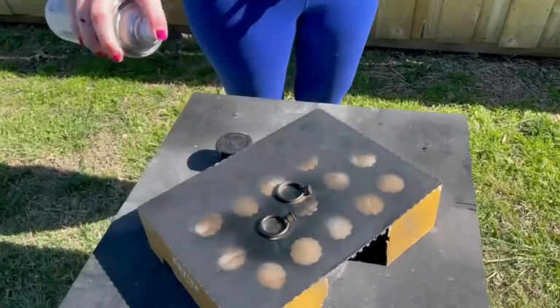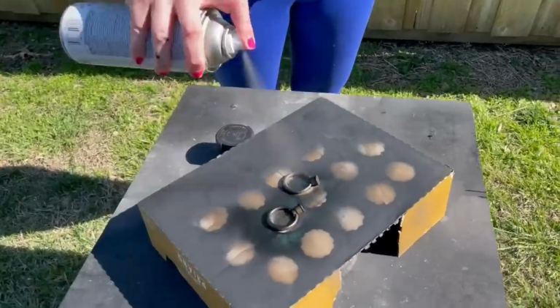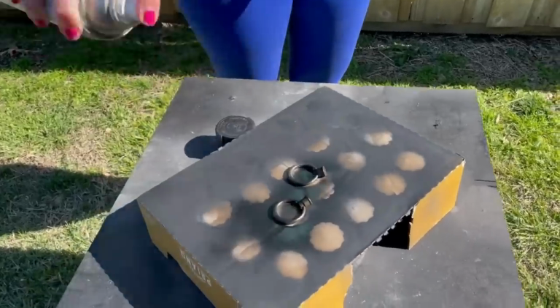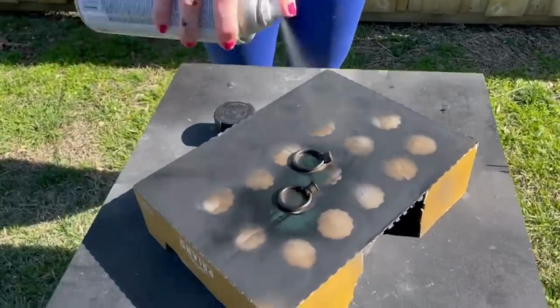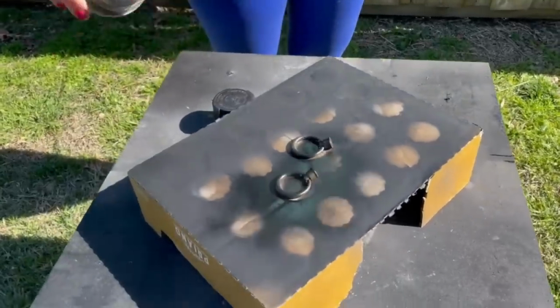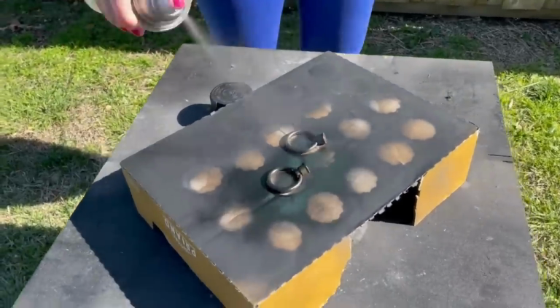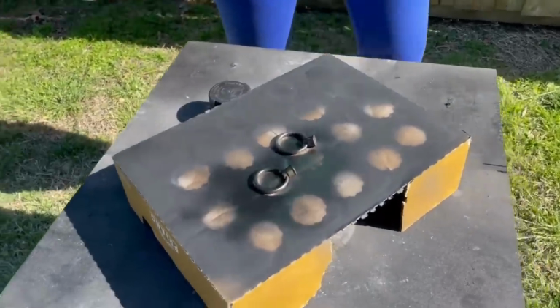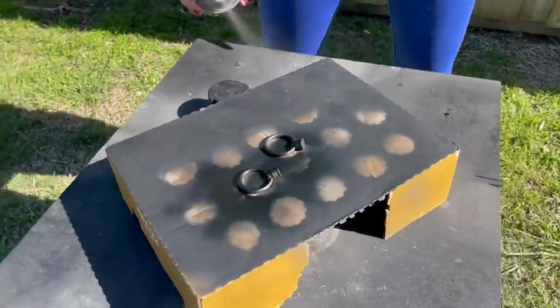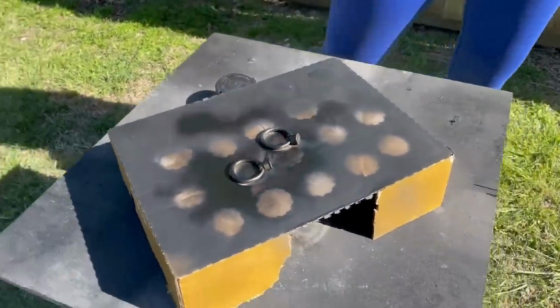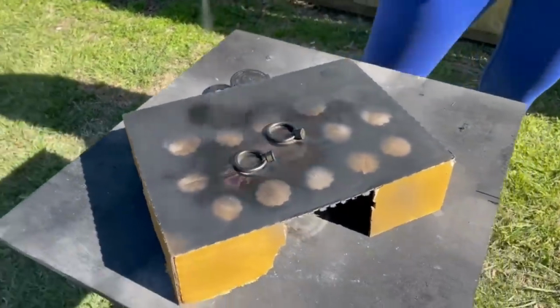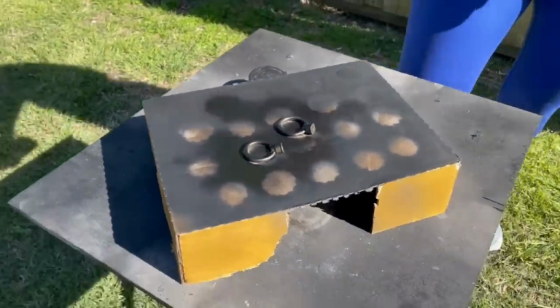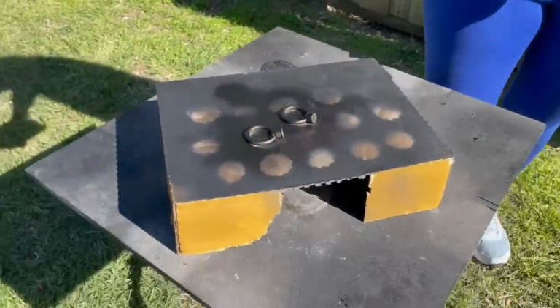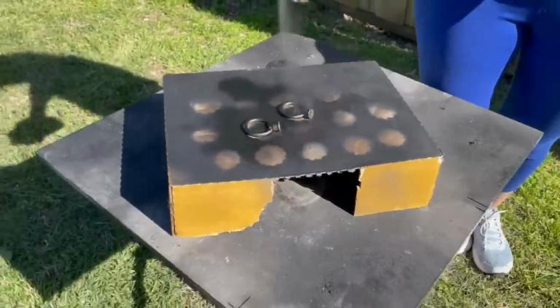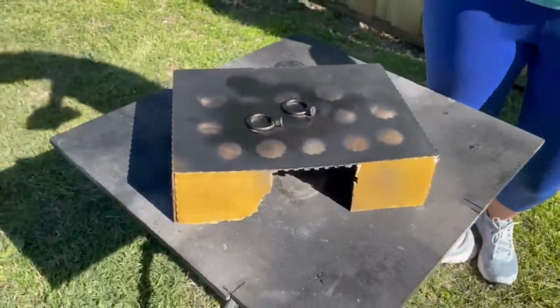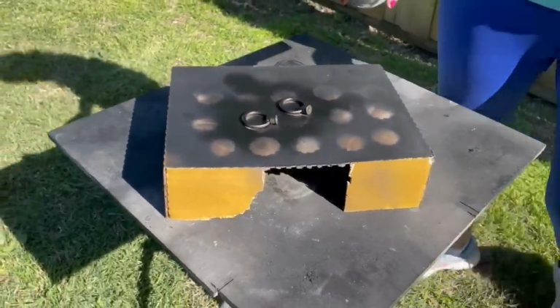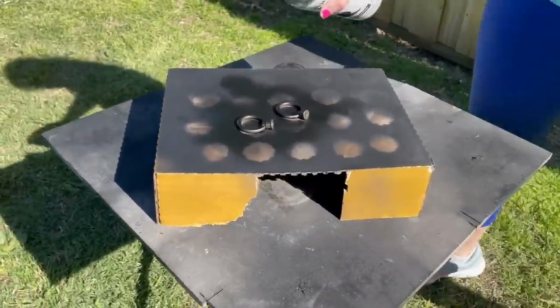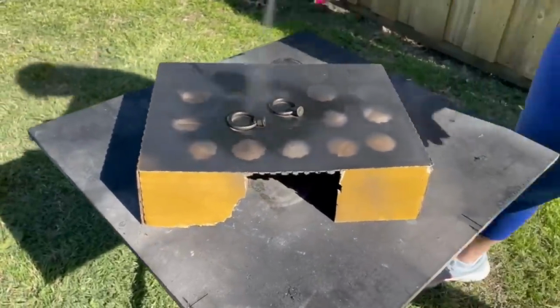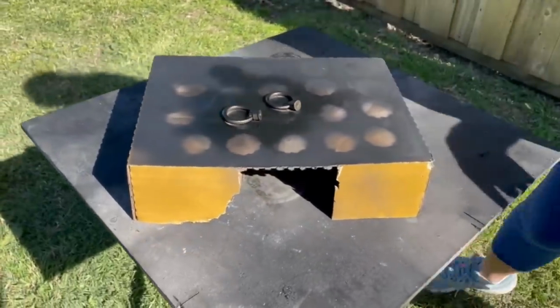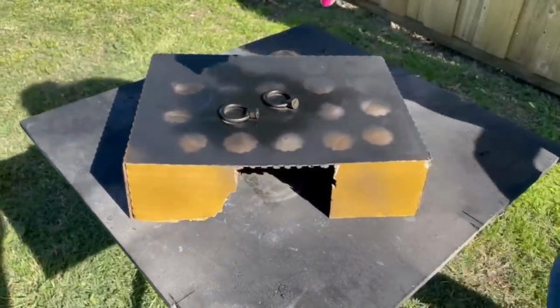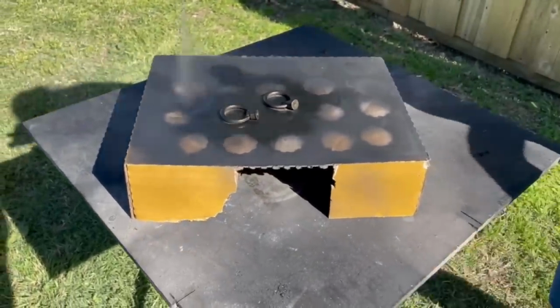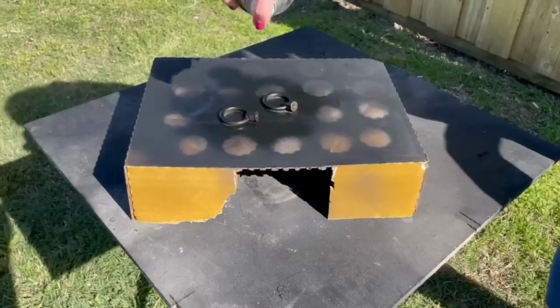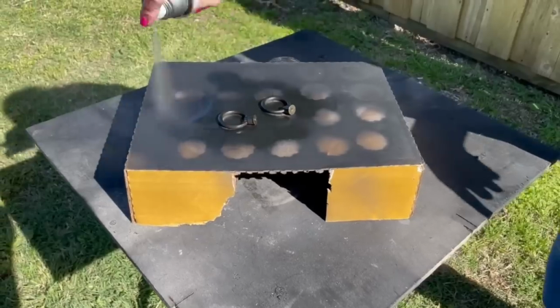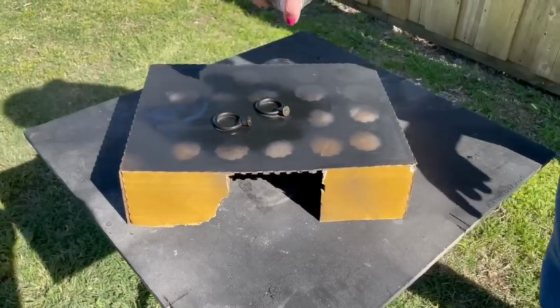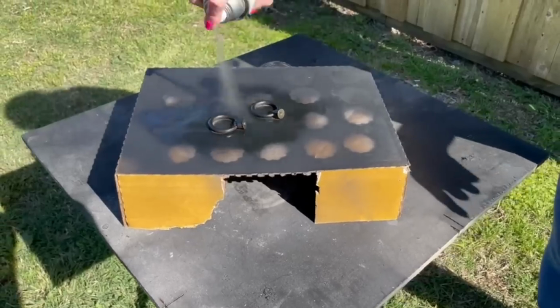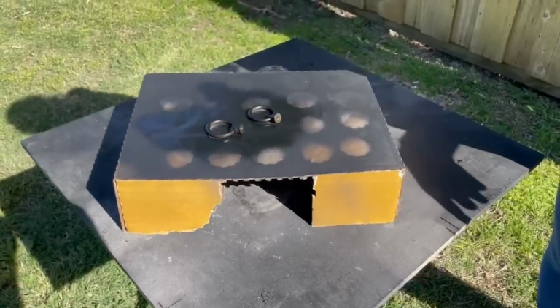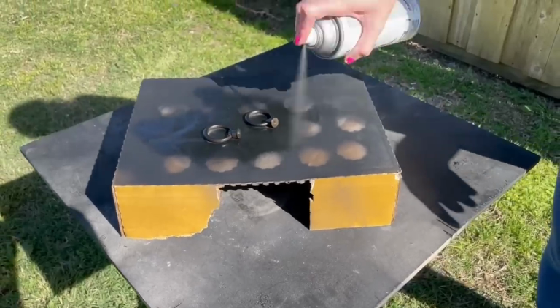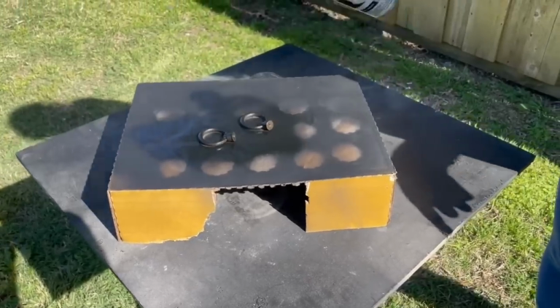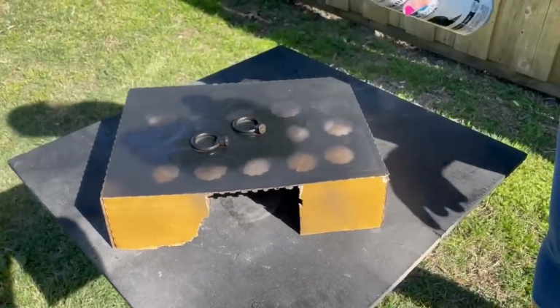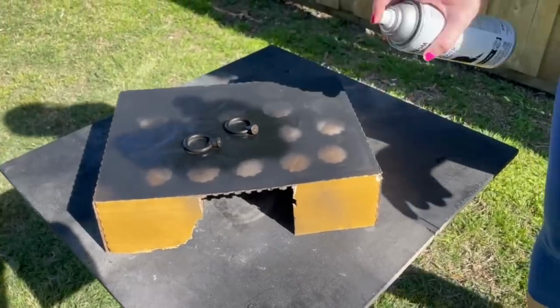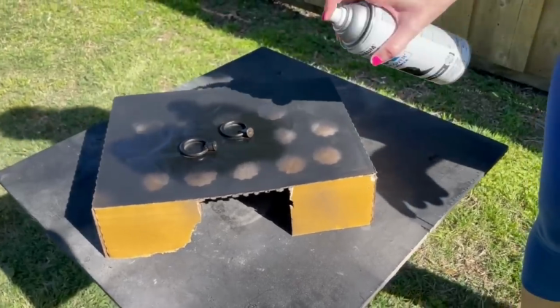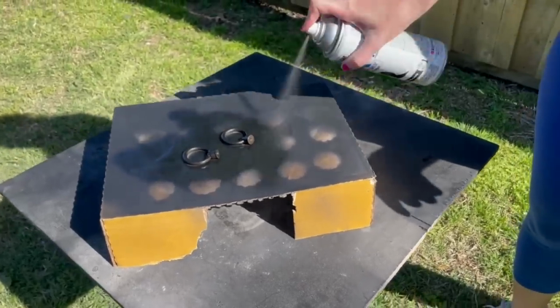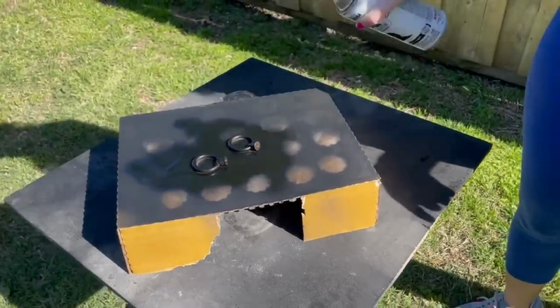I gave the original hardware a good clean and then used some flat black spray paint, giving these guys two good coats for full coverage.